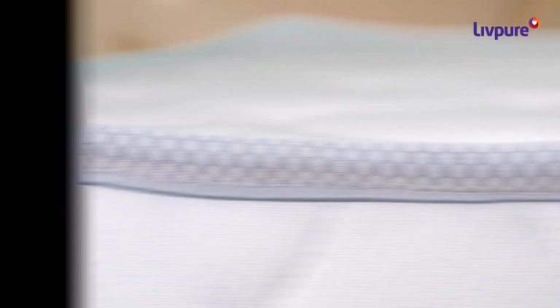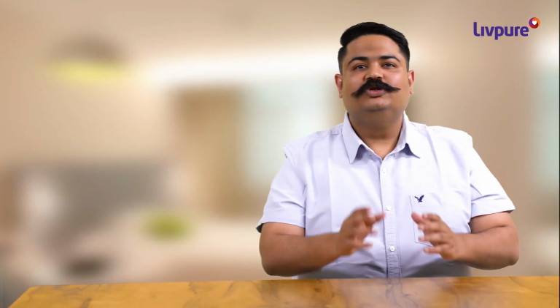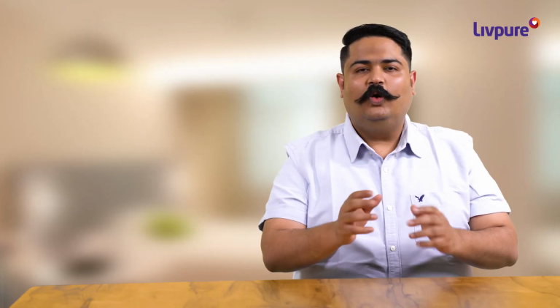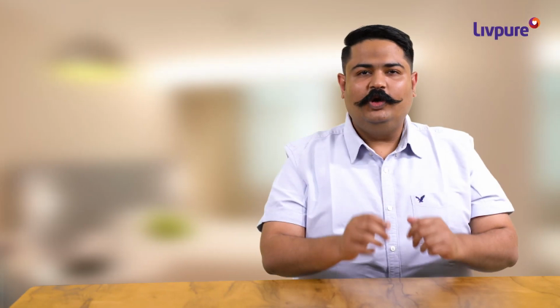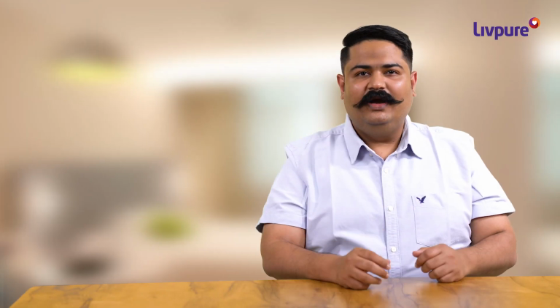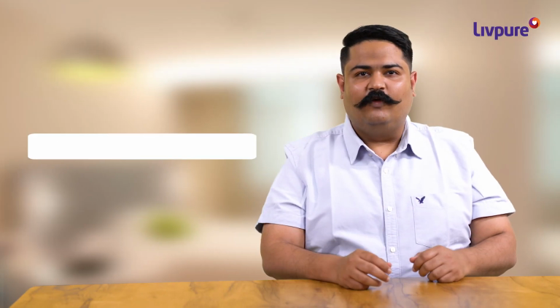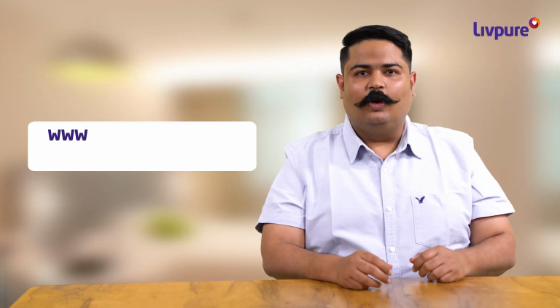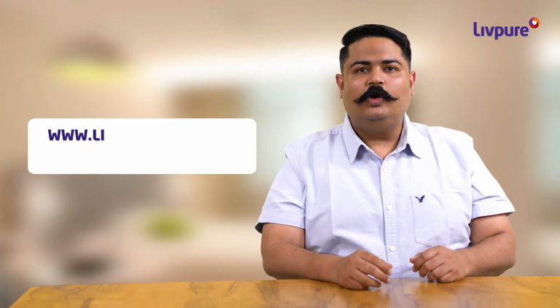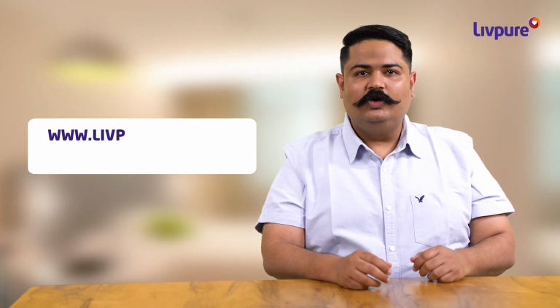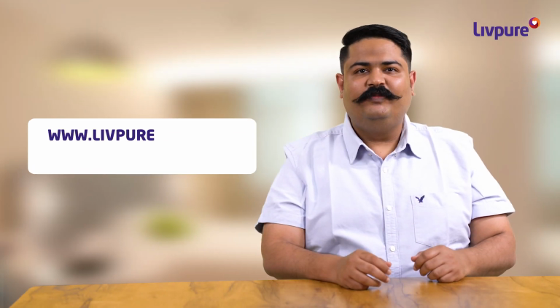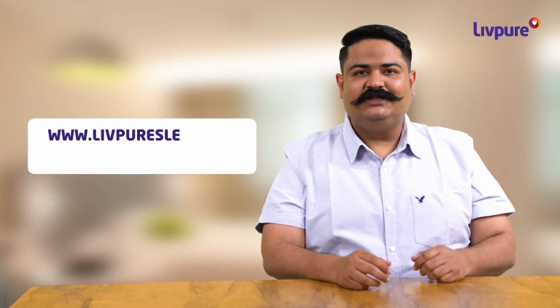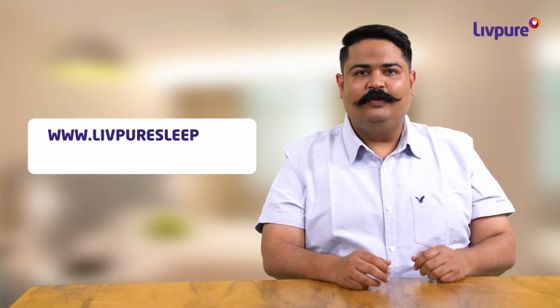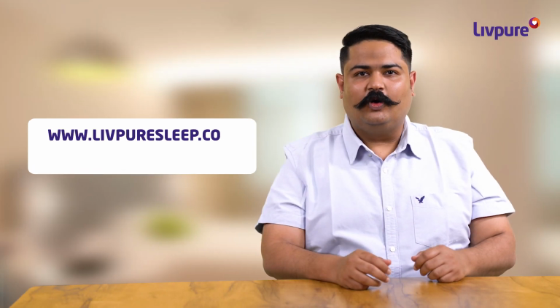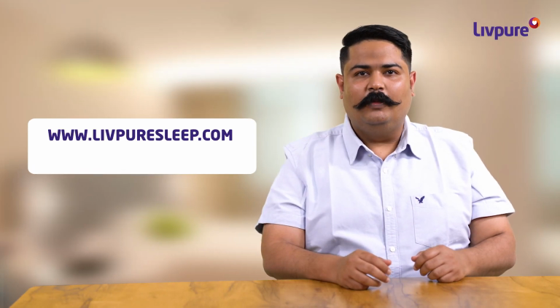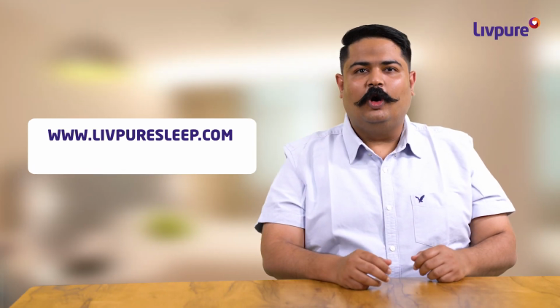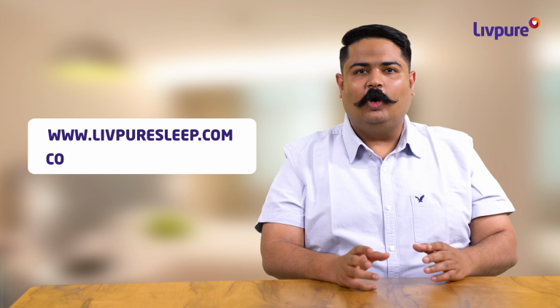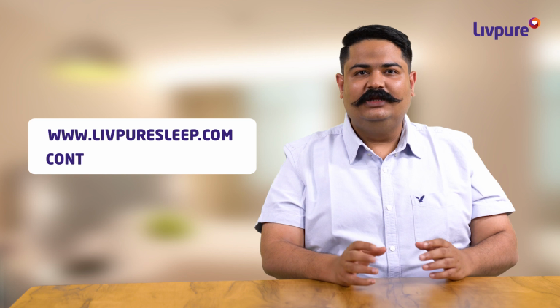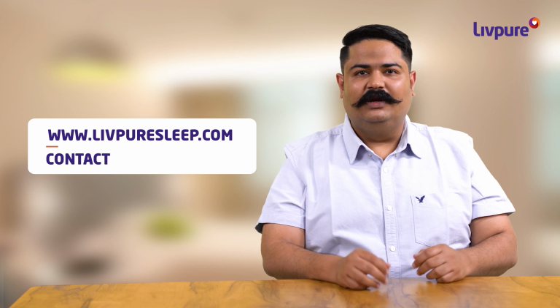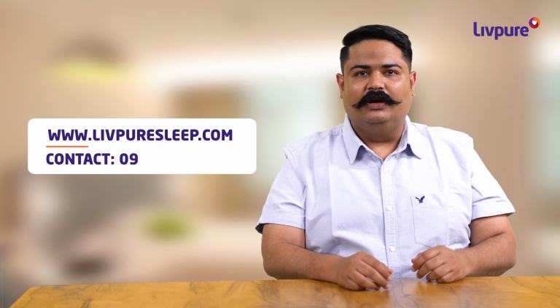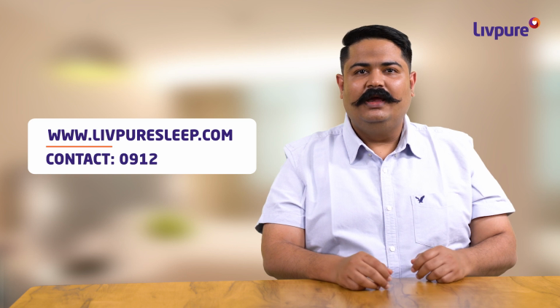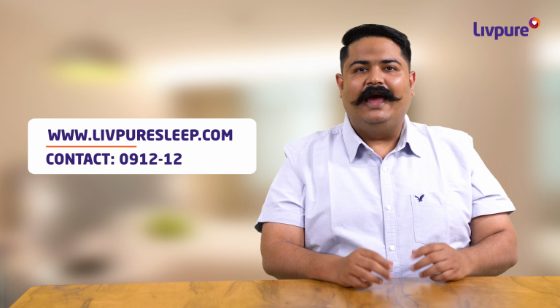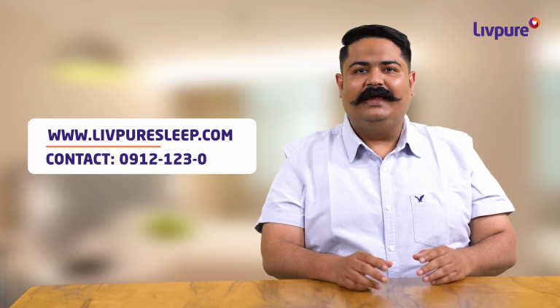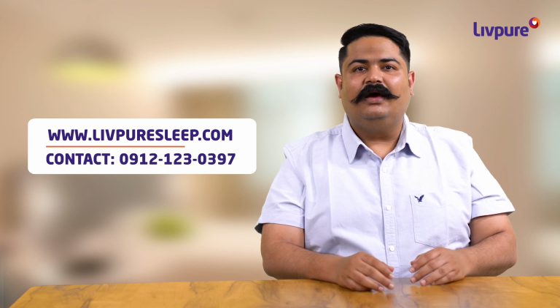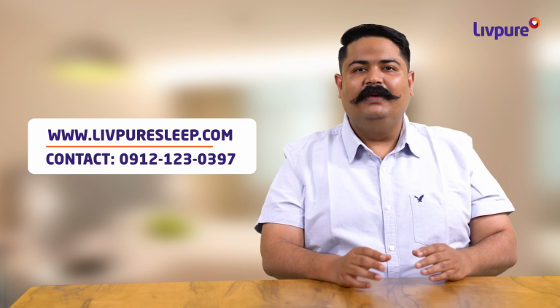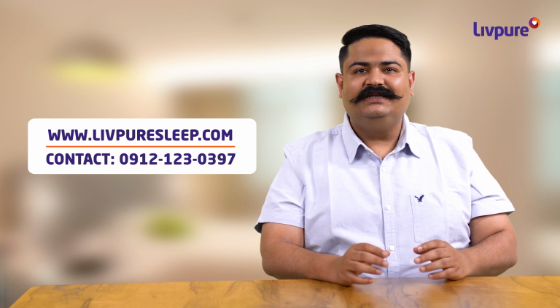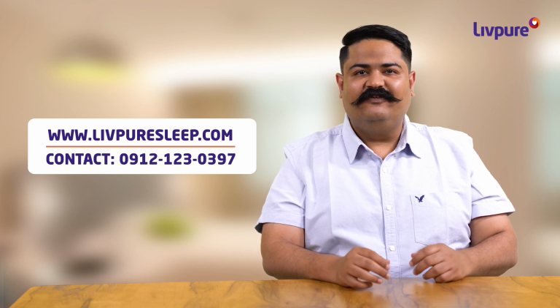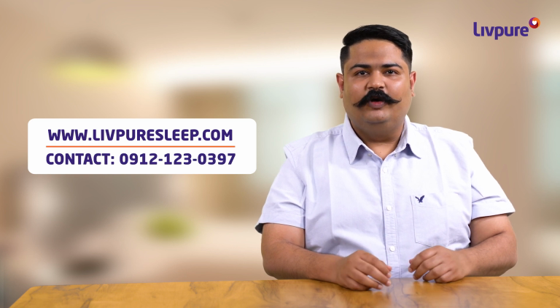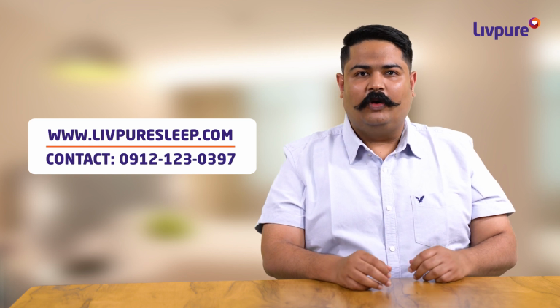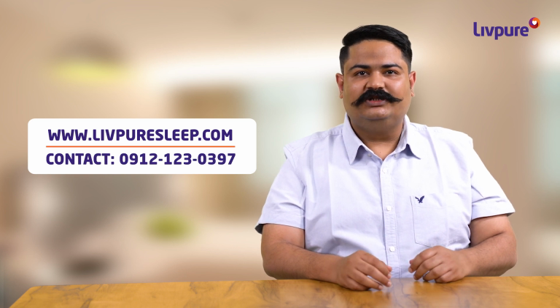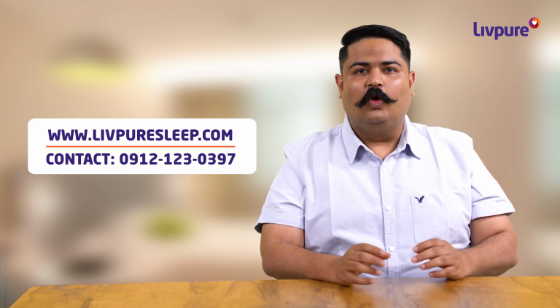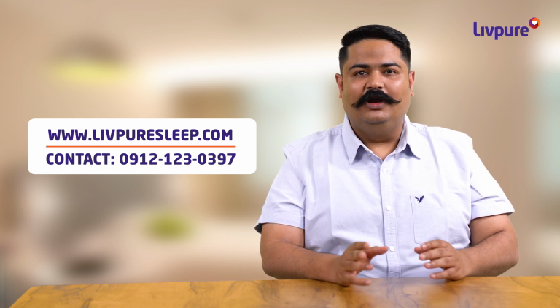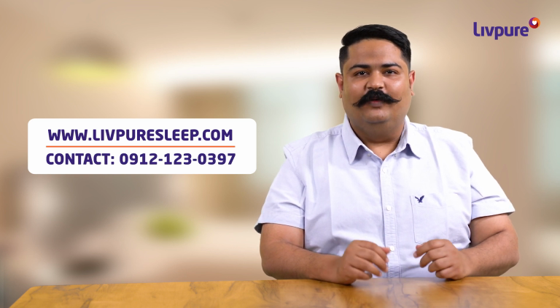So what are you waiting for? Log on to livpuresleep.com or call this number and get amazing LIVPURE products home delivered.